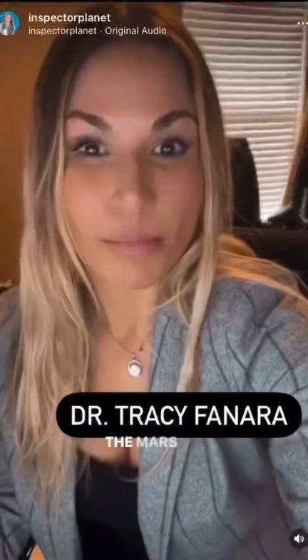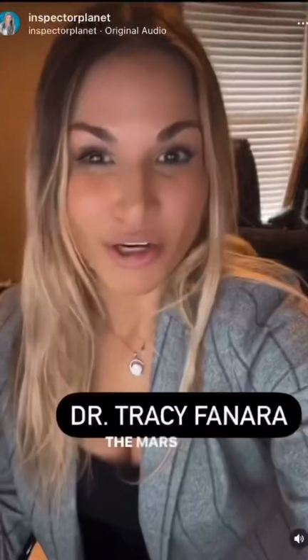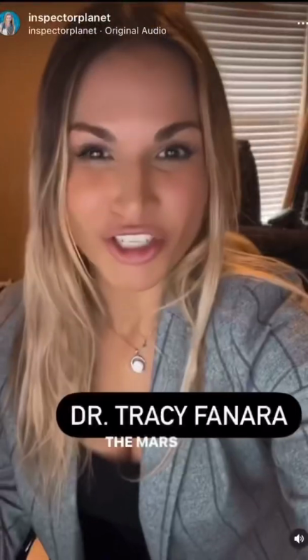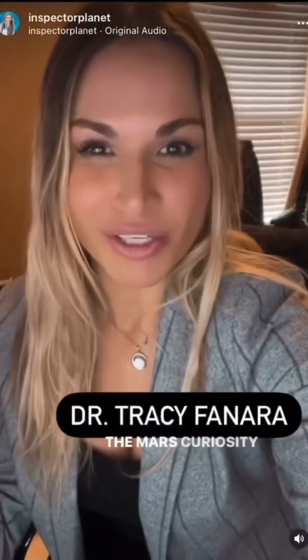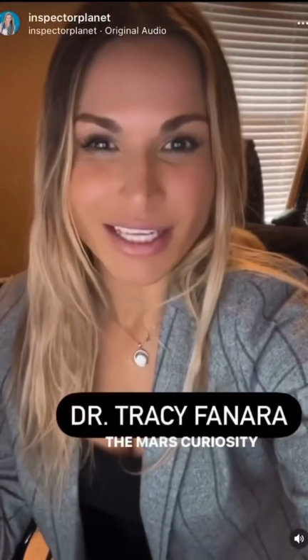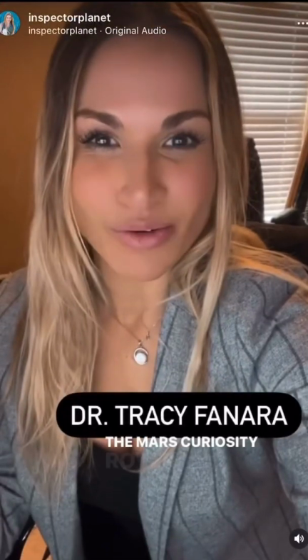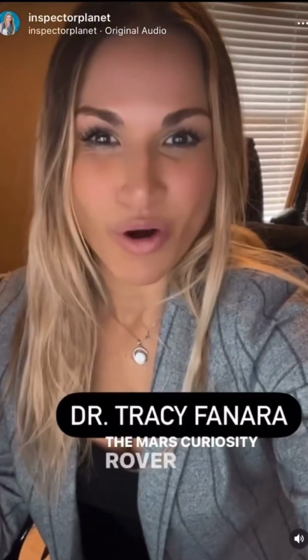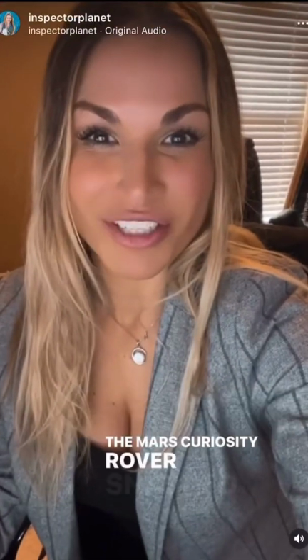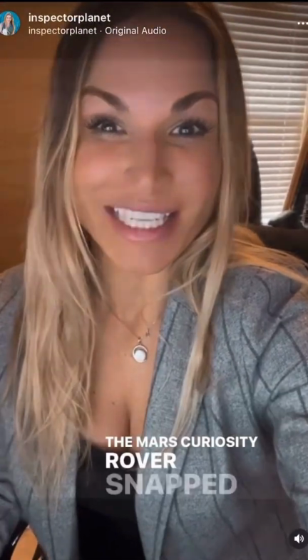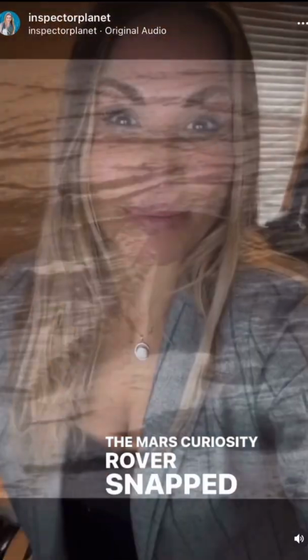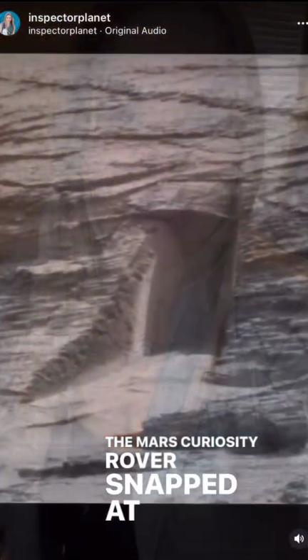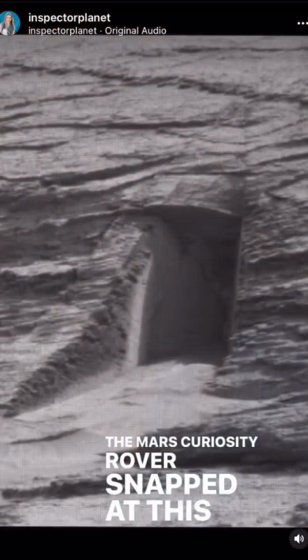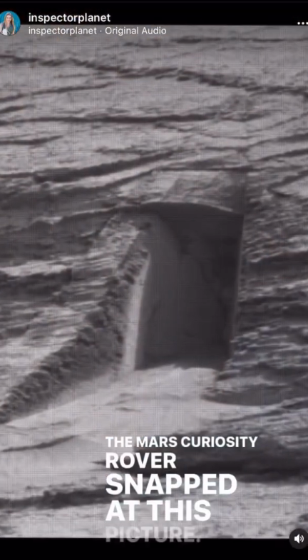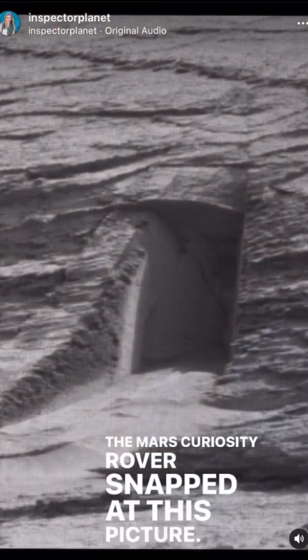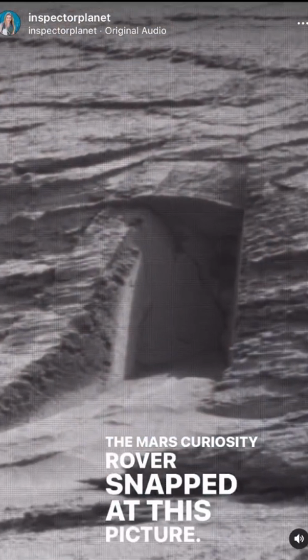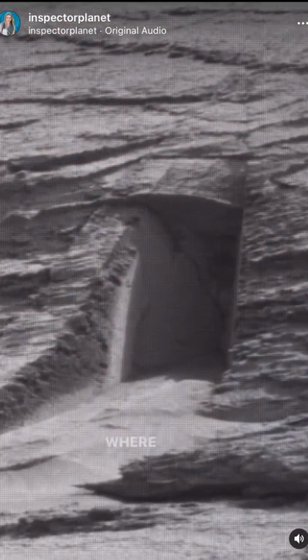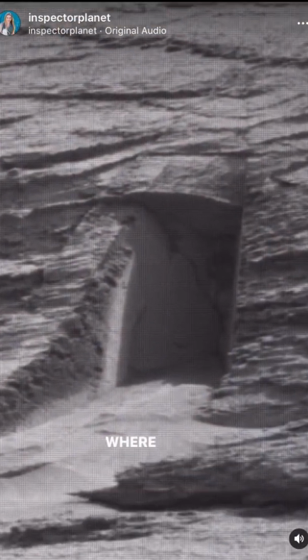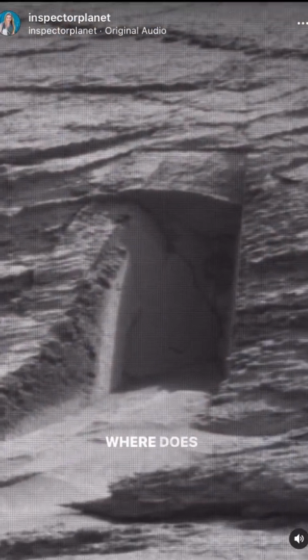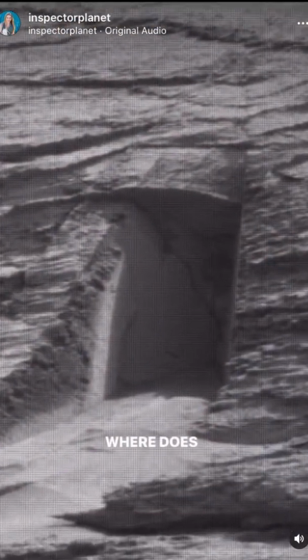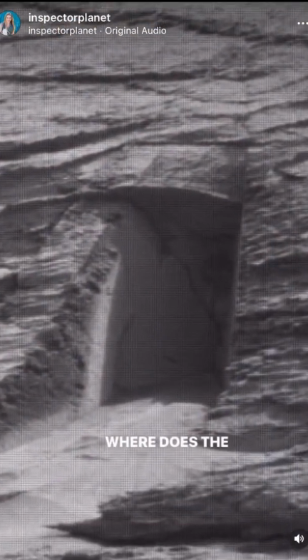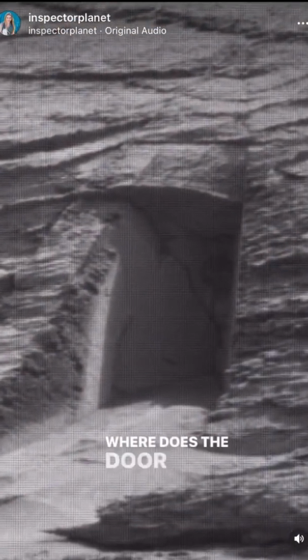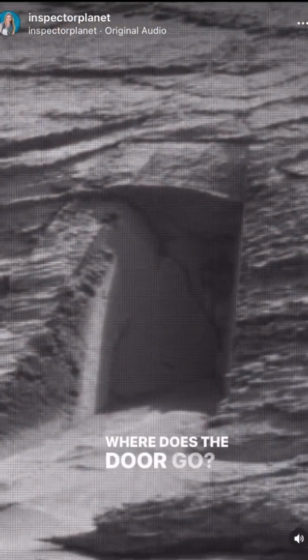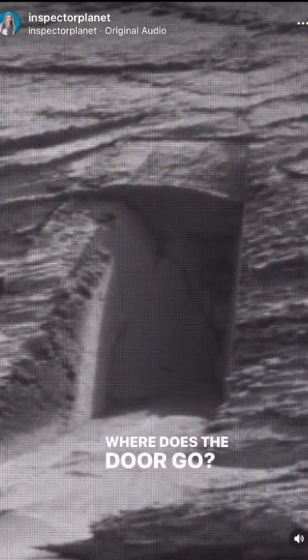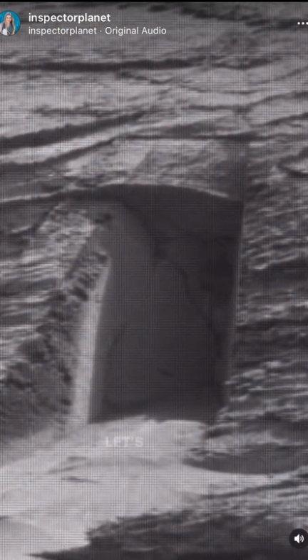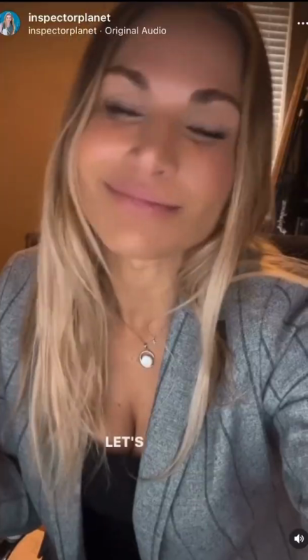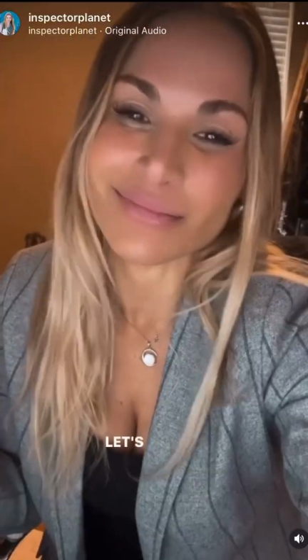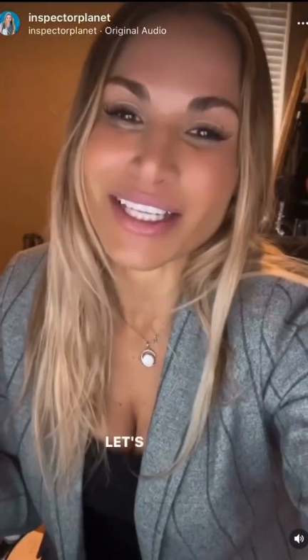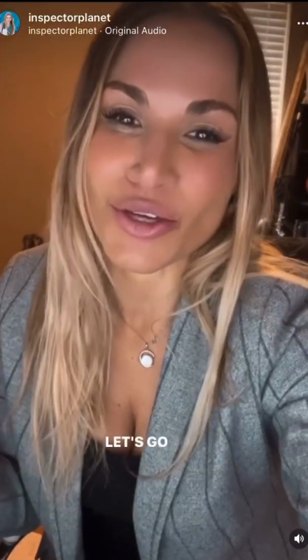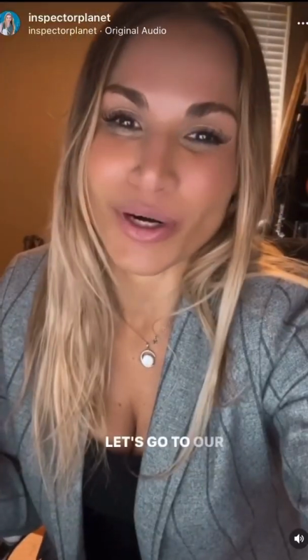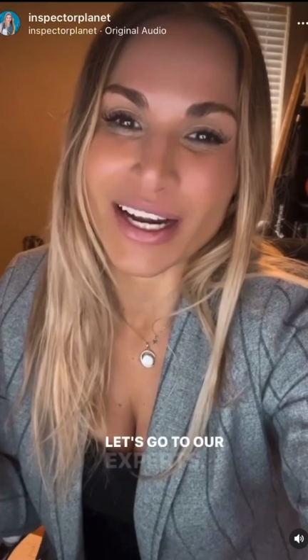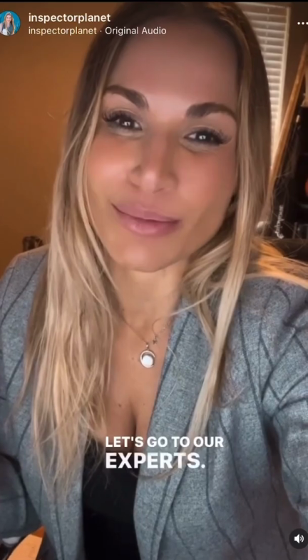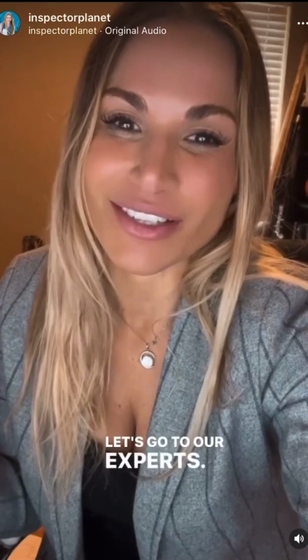The Mars Curiosity rover snapped this picture. Where does the door go? Let's go to our experts.